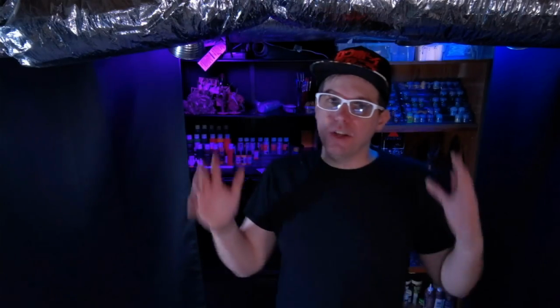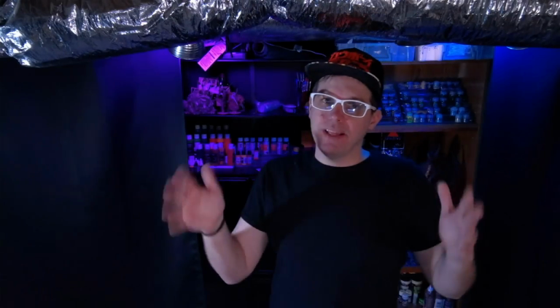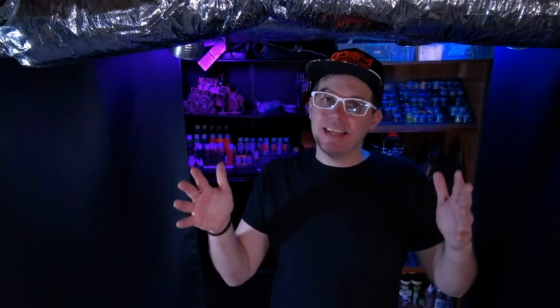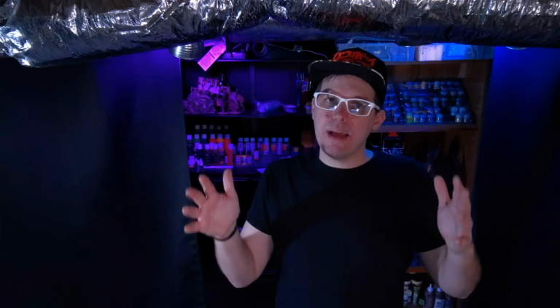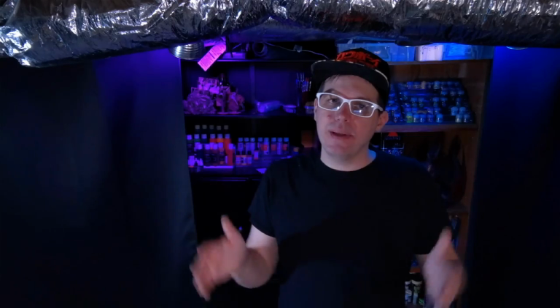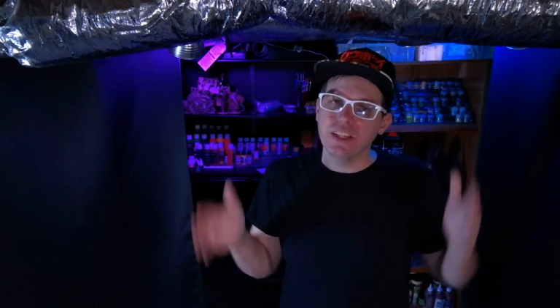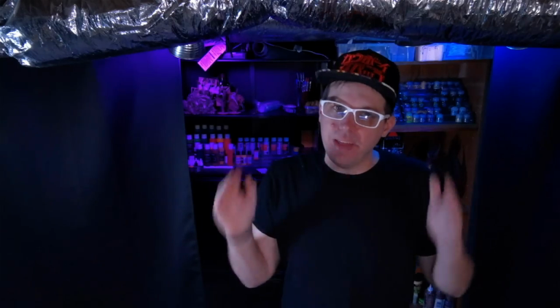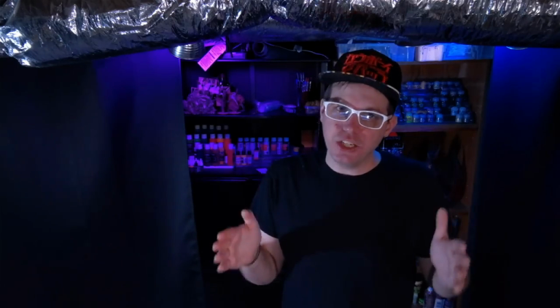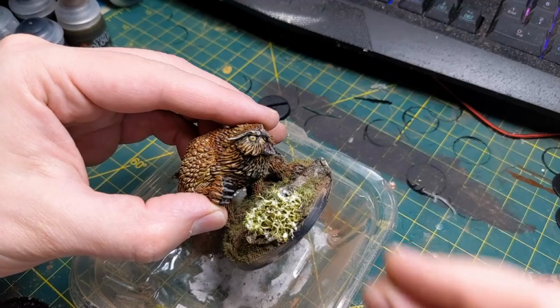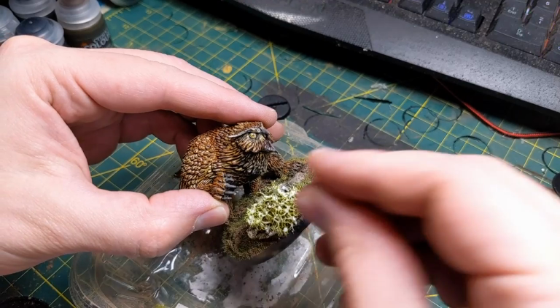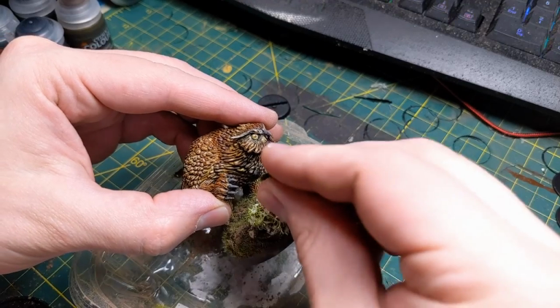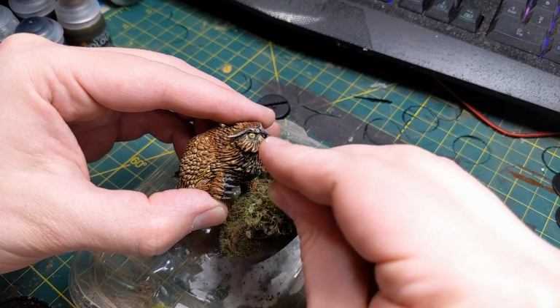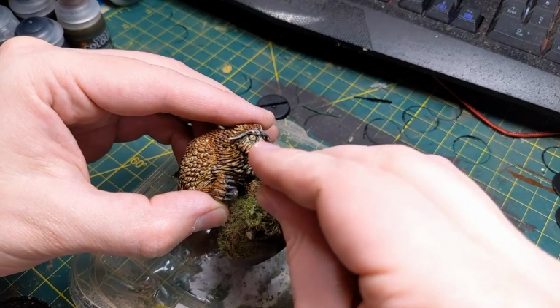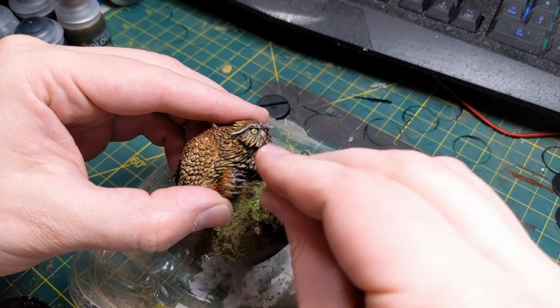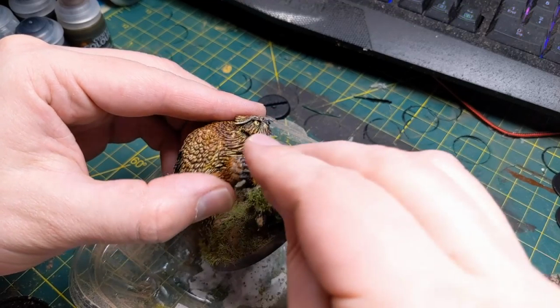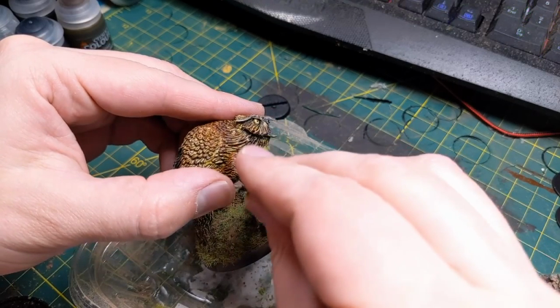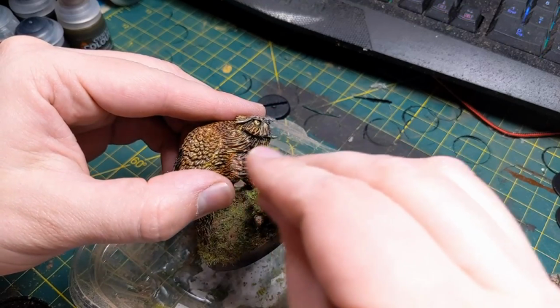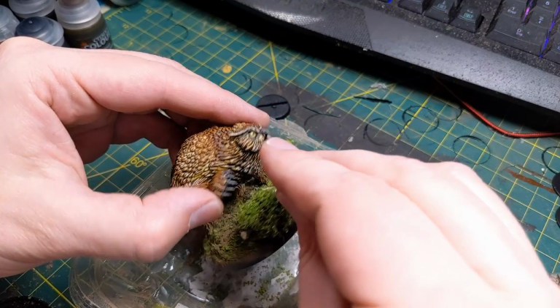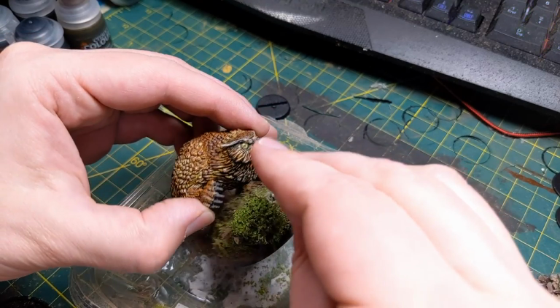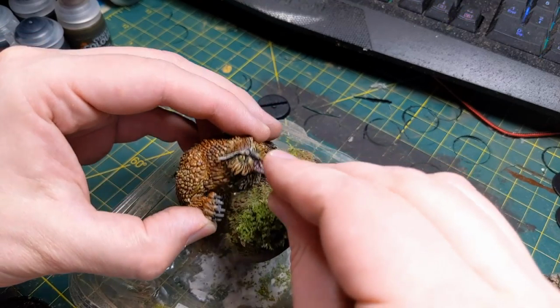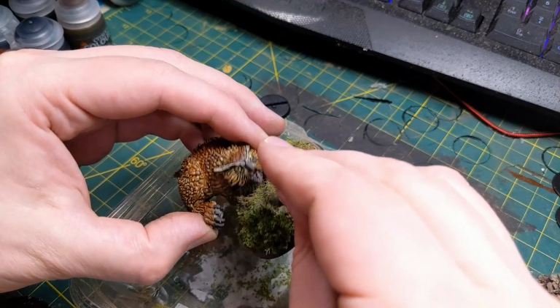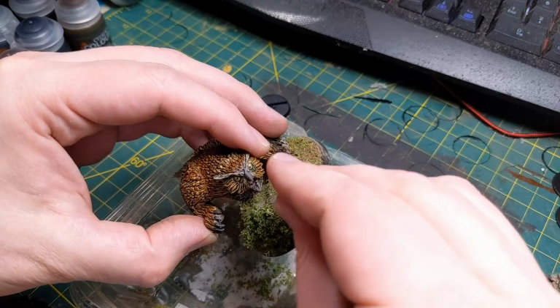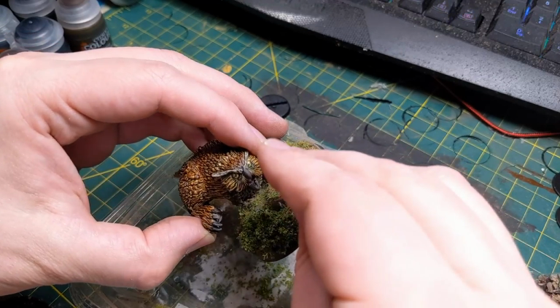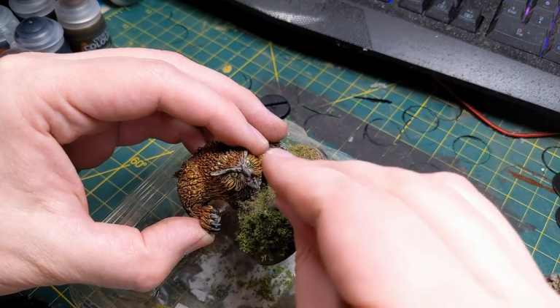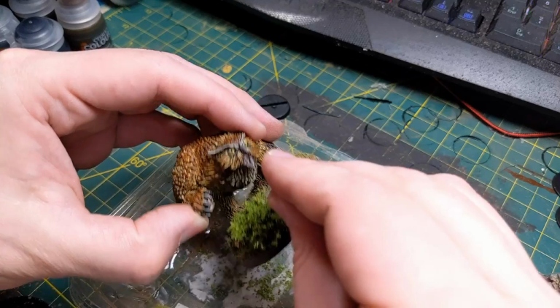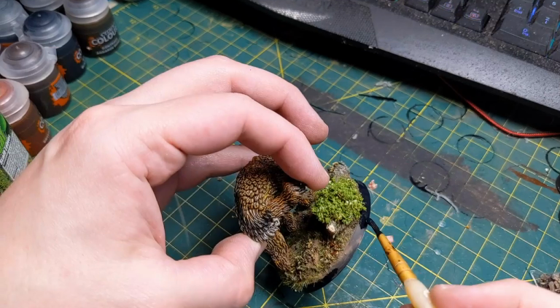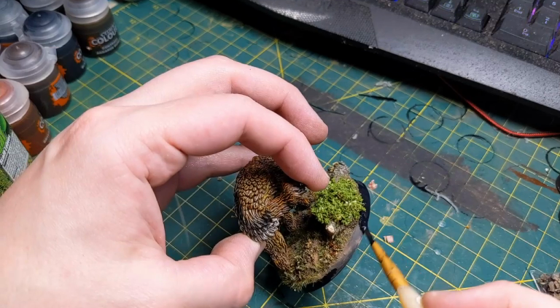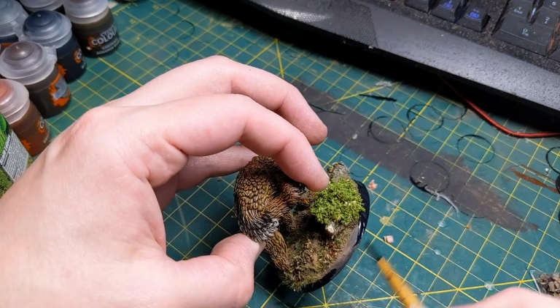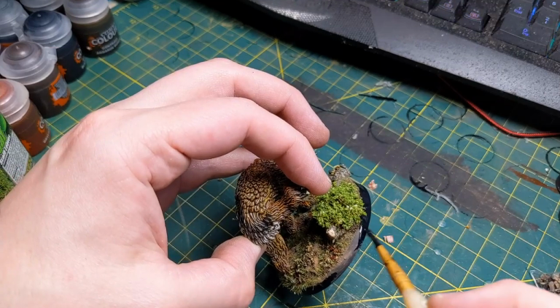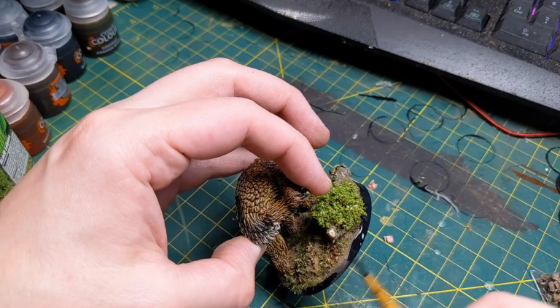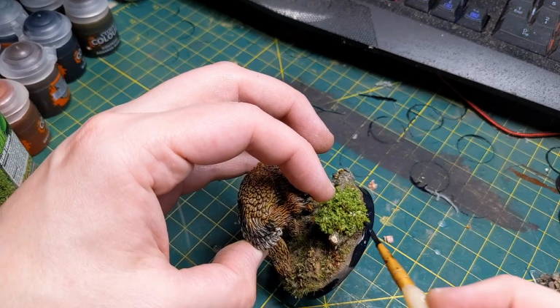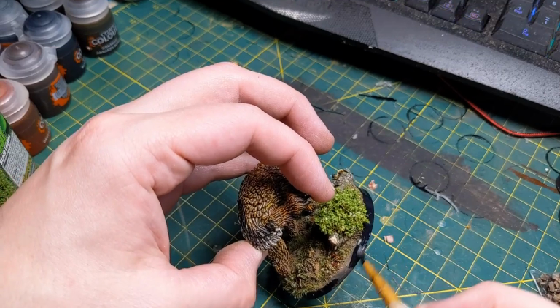The last step is finishing. This is the part where I'm usually putting down static grasses or grass tufts and finally painting that base rim.